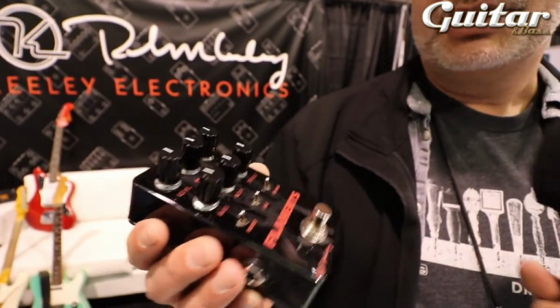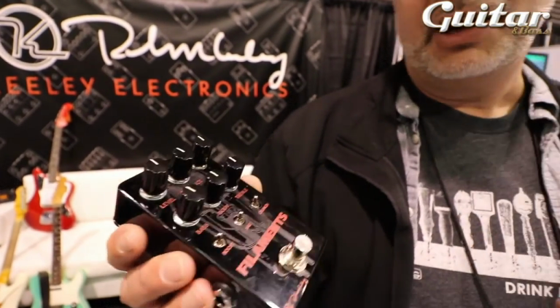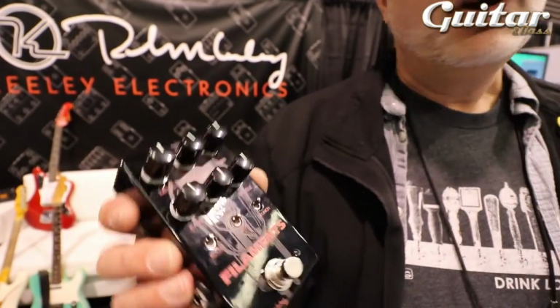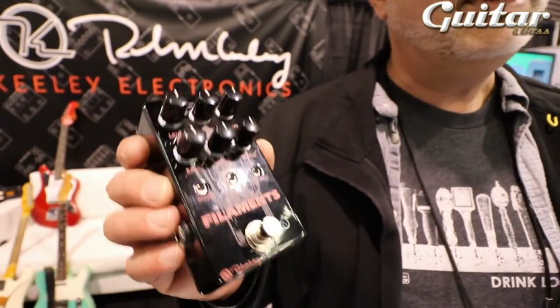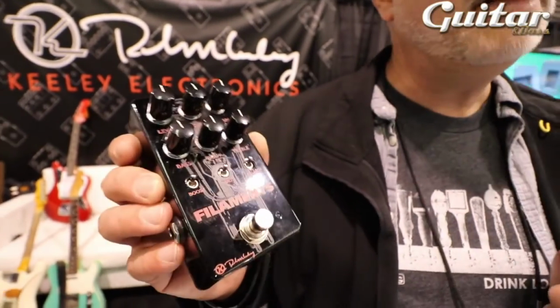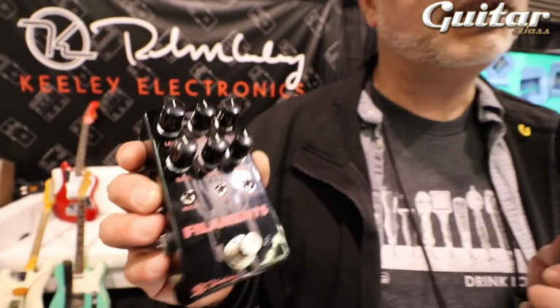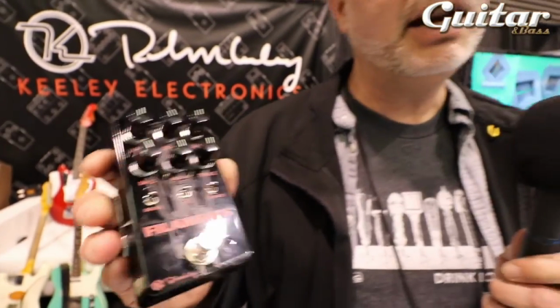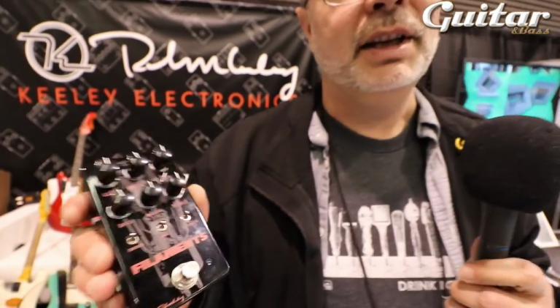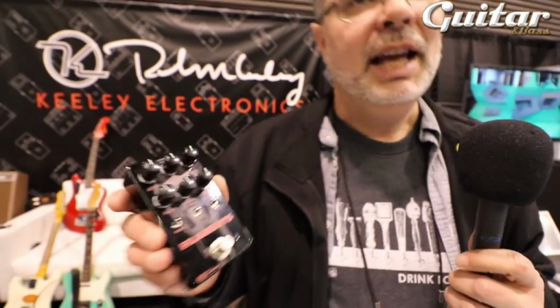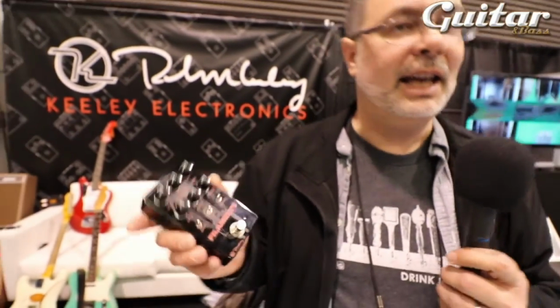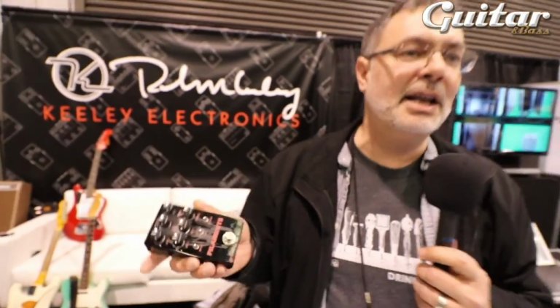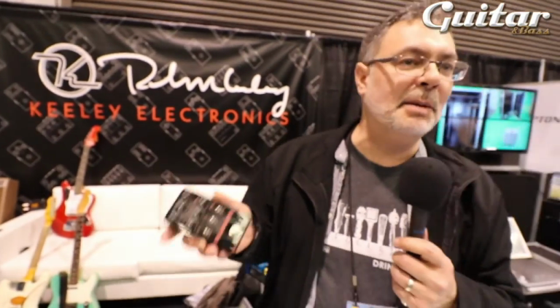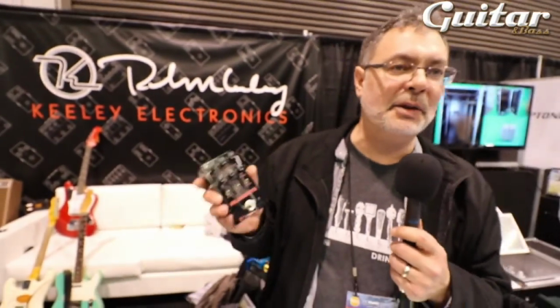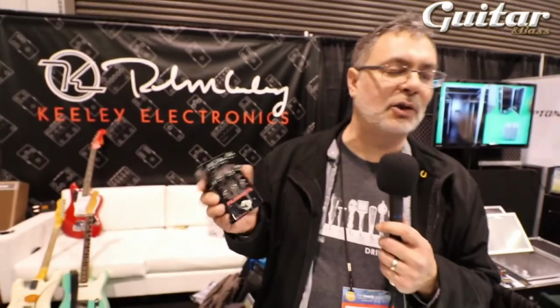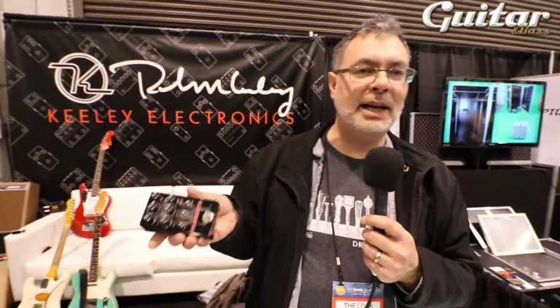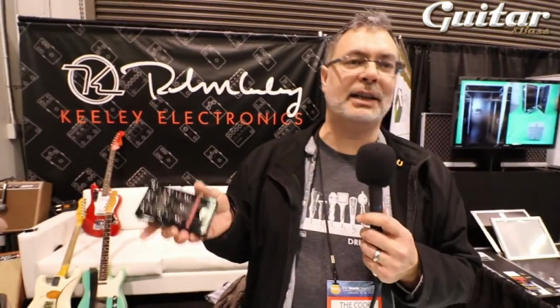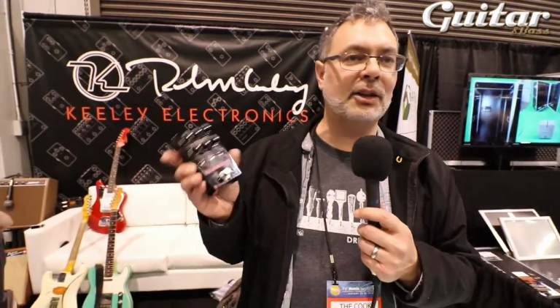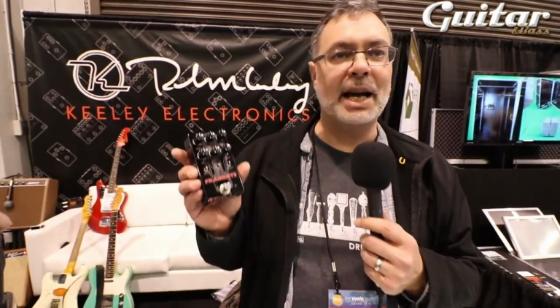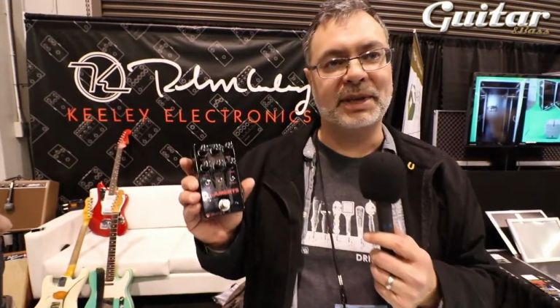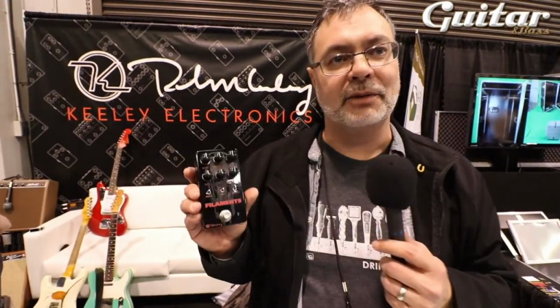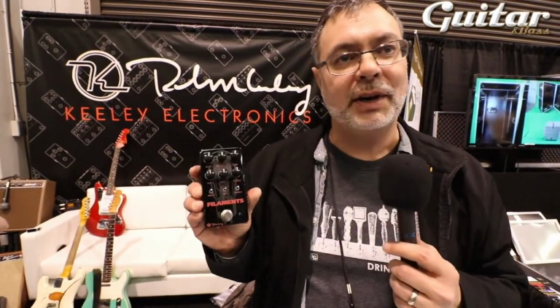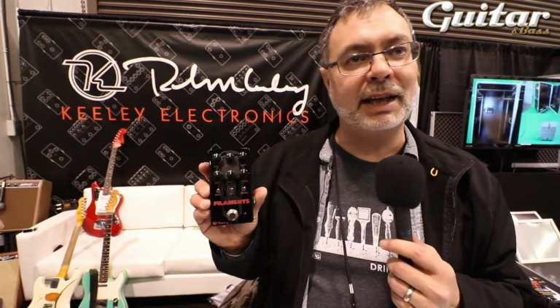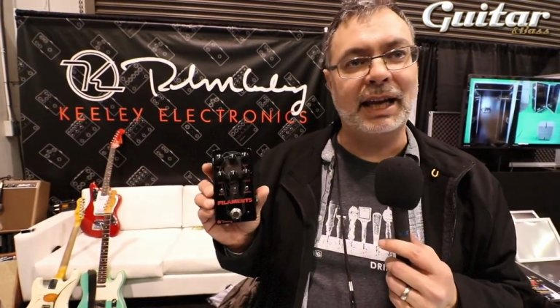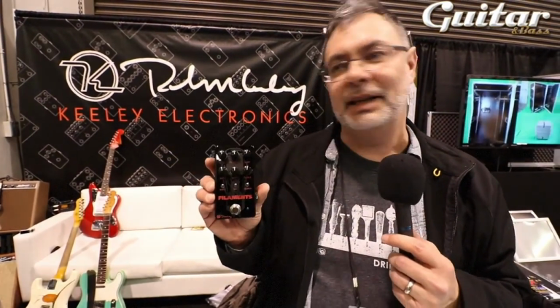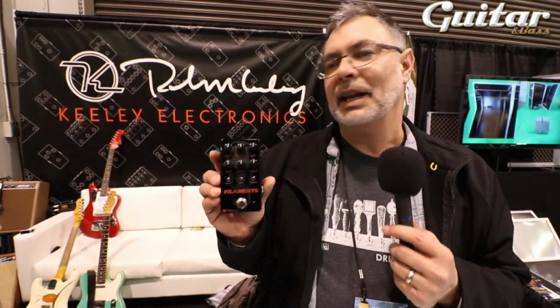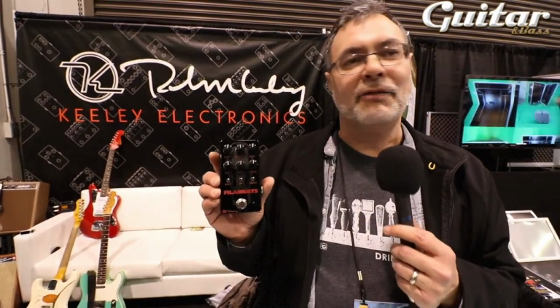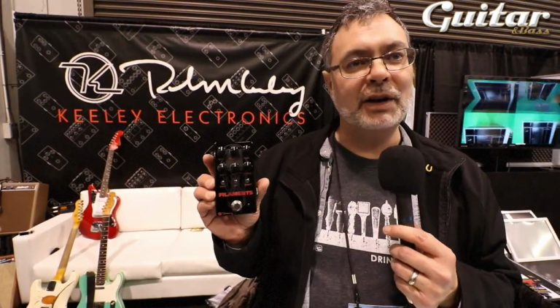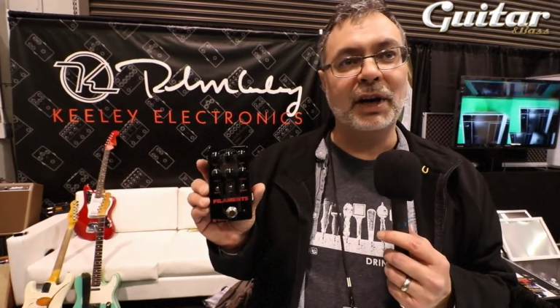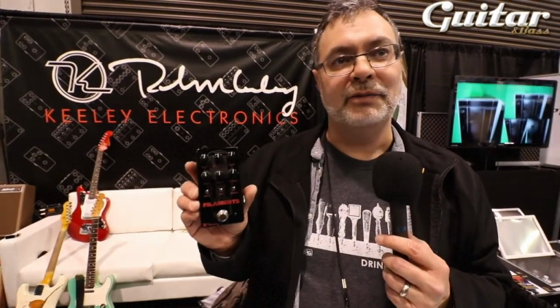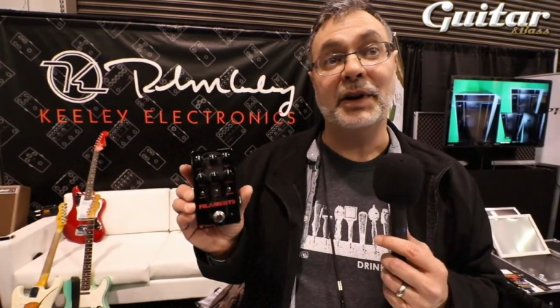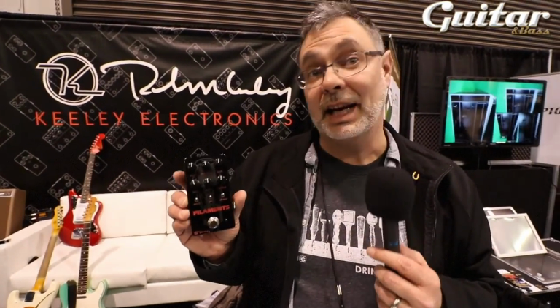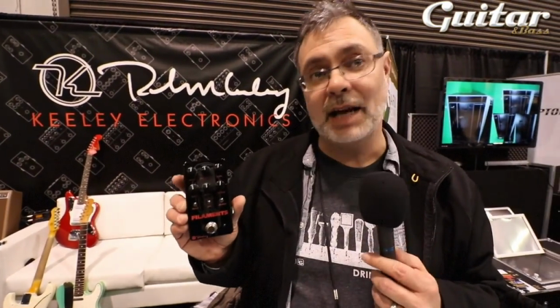We love the sound of it. It ended up coming out with a great killer amp sound — very high gain, very fun, very dynamic.